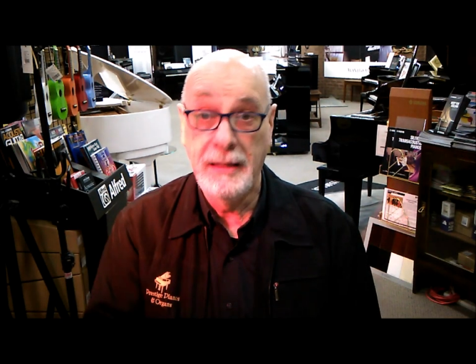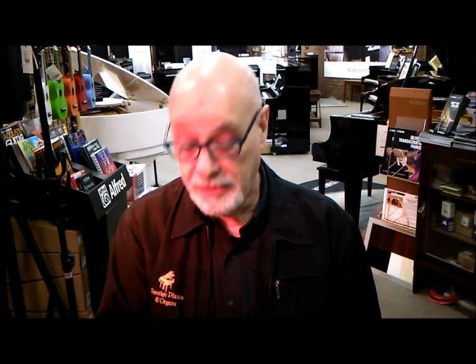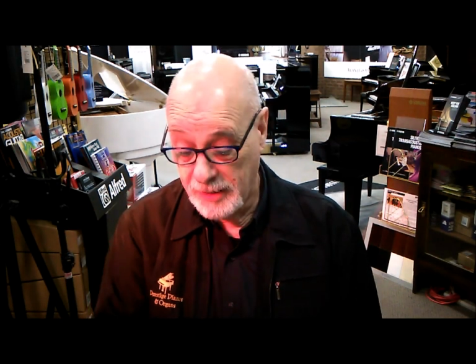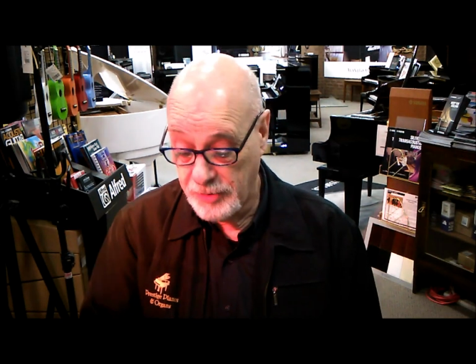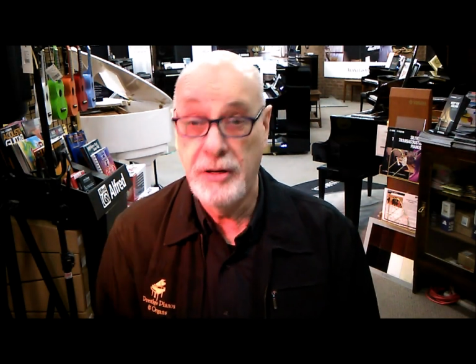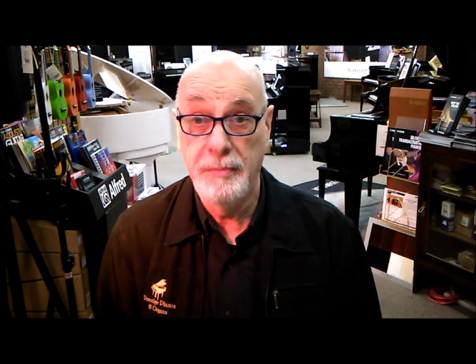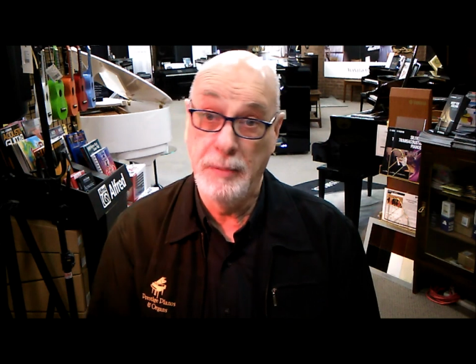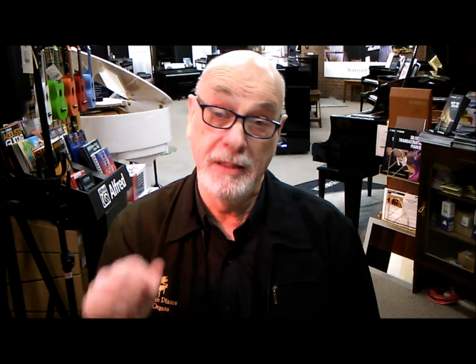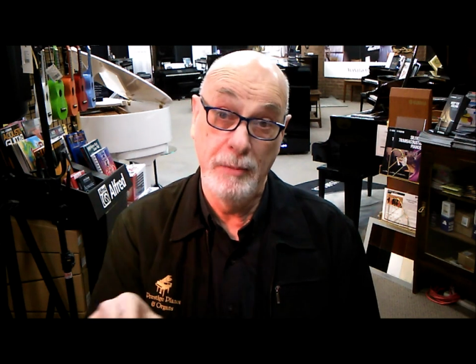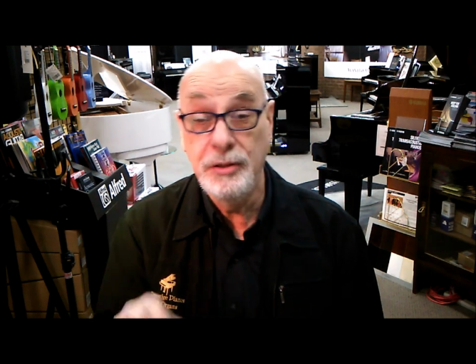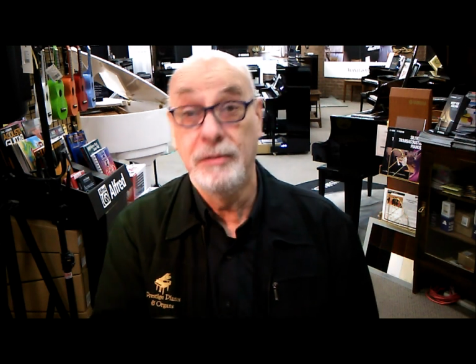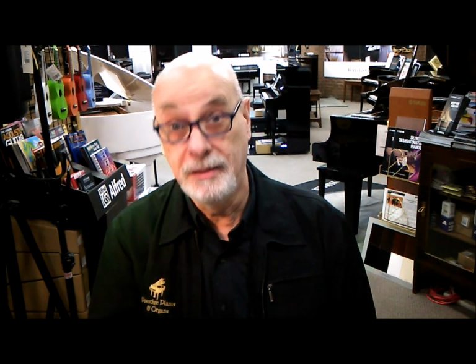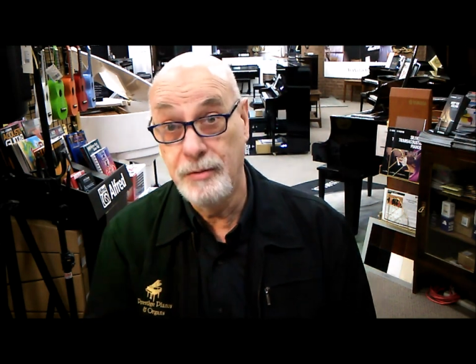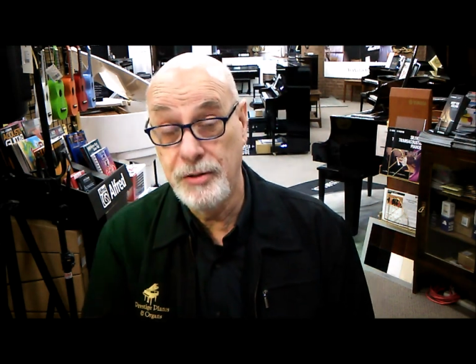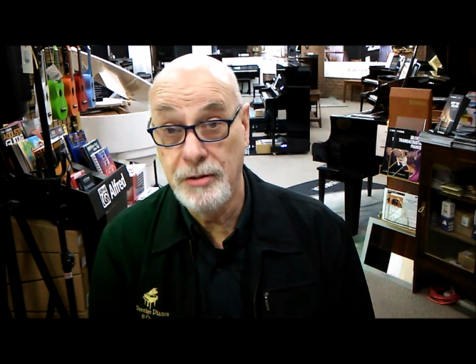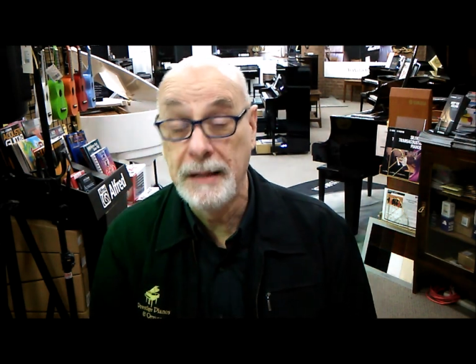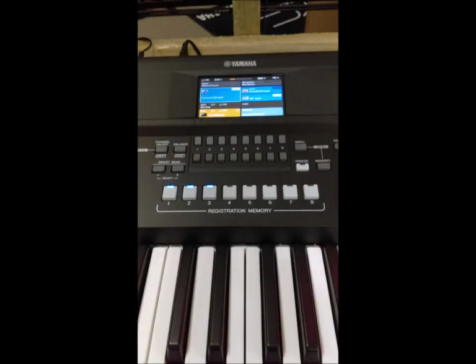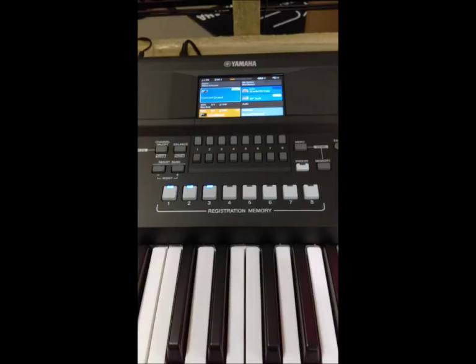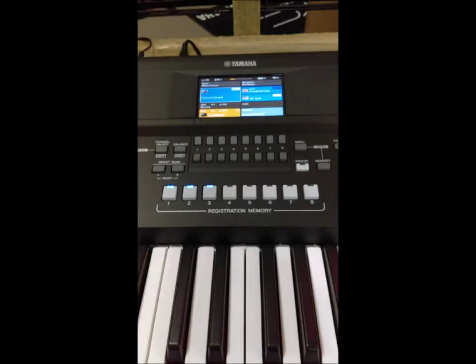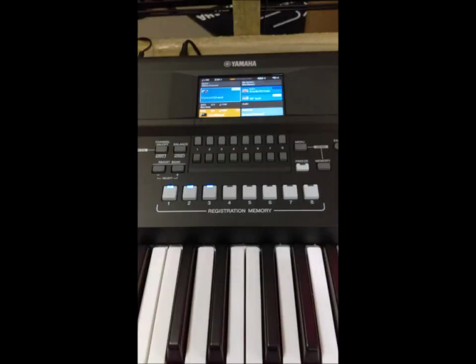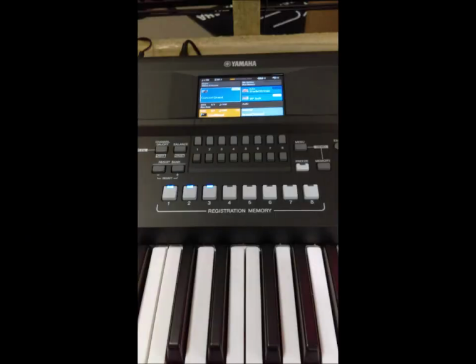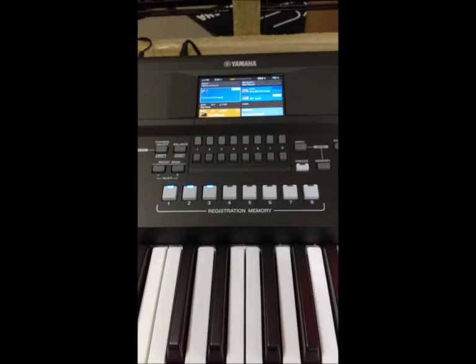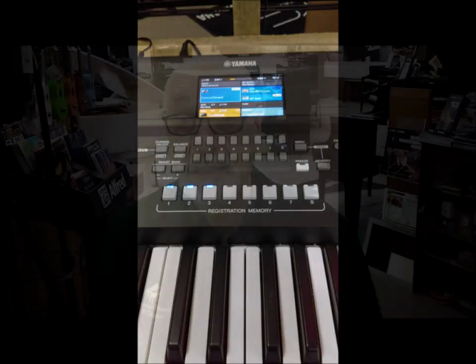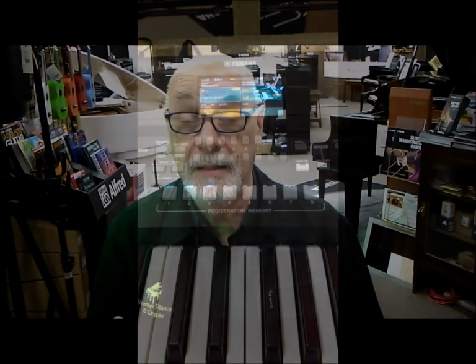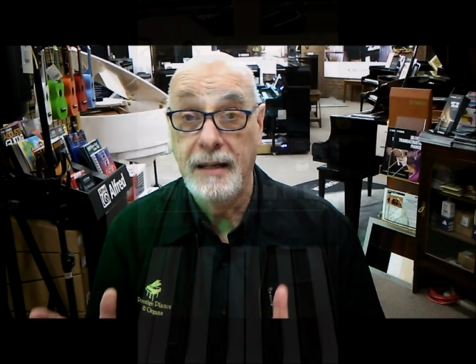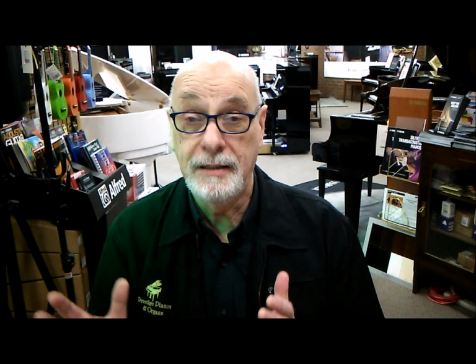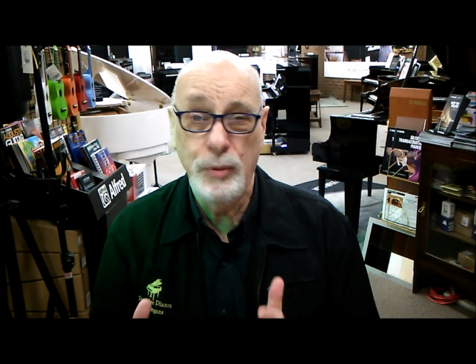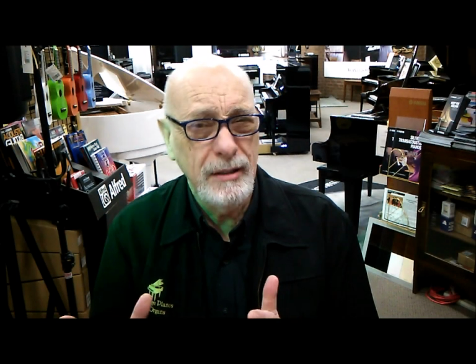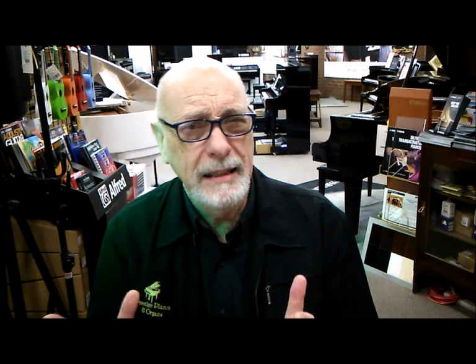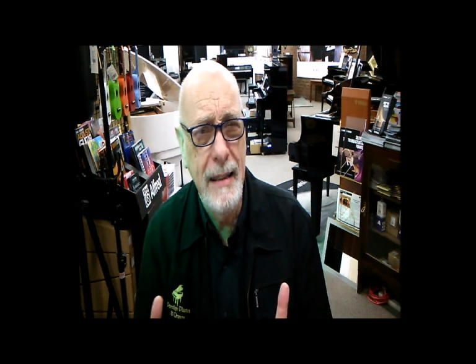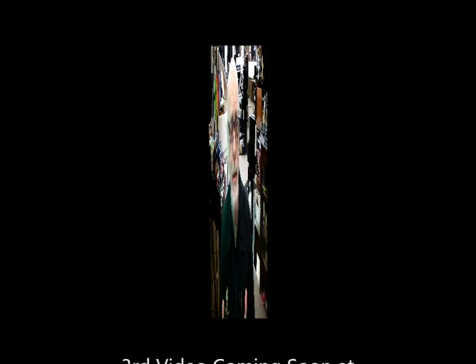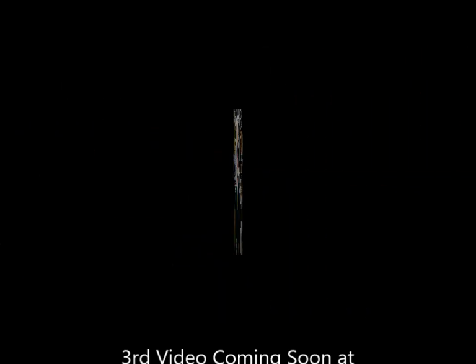Bang, there's another registration bank. Playlist number two, there's another registration bank. So it's just quicker and easier to use.